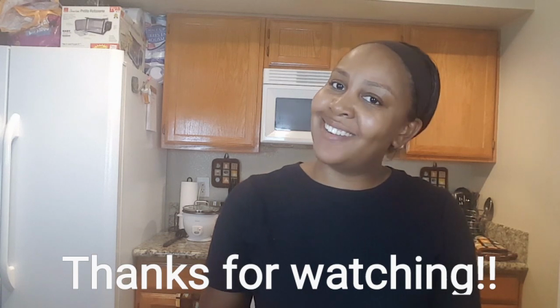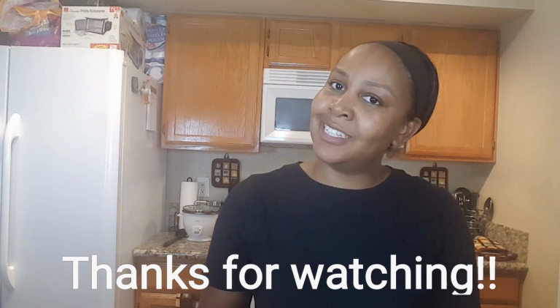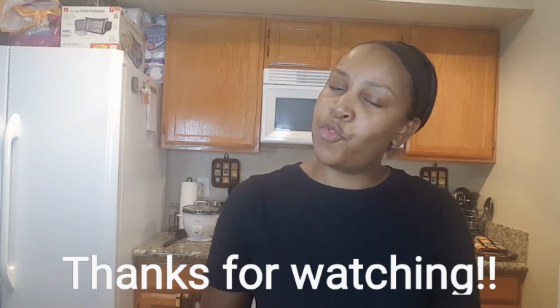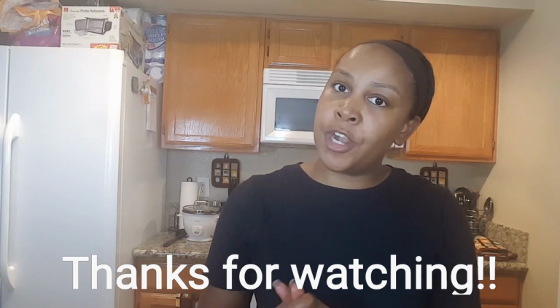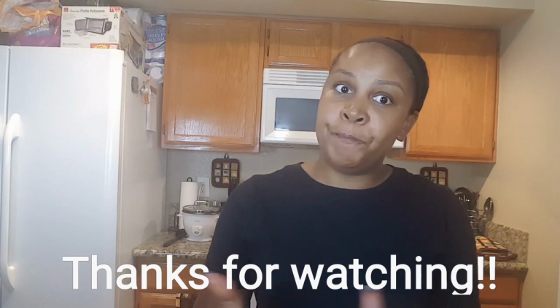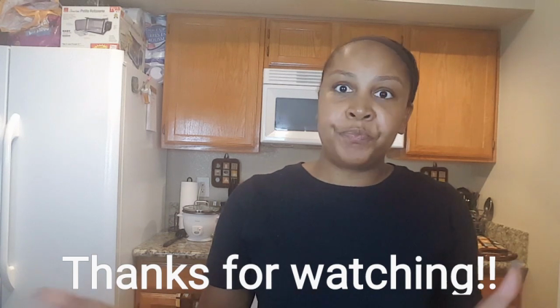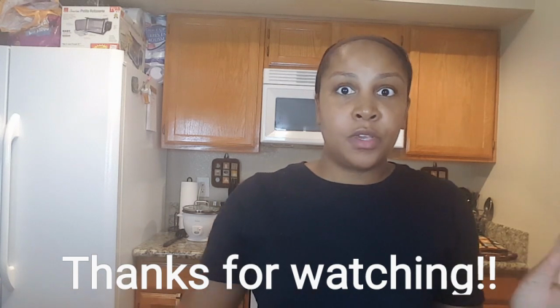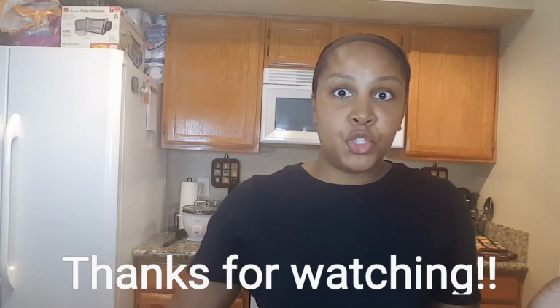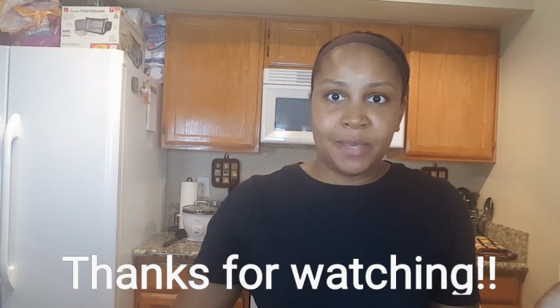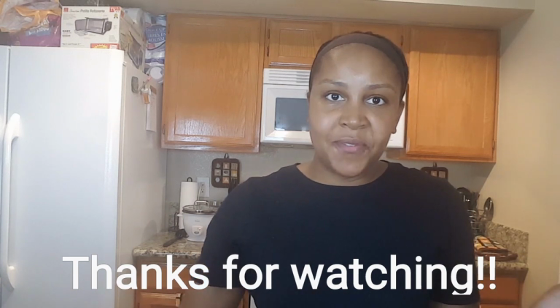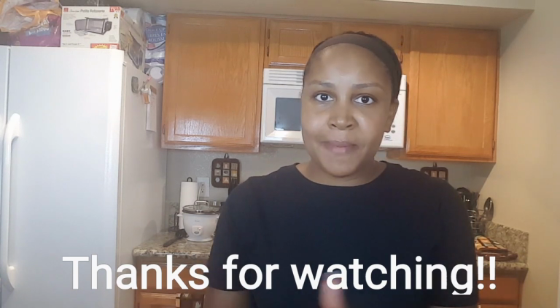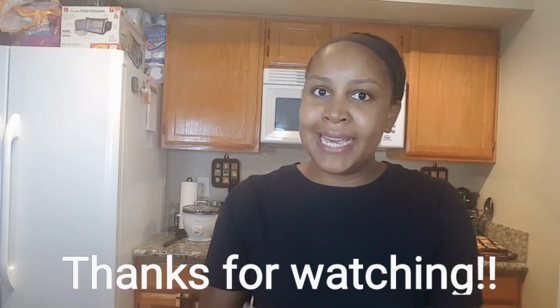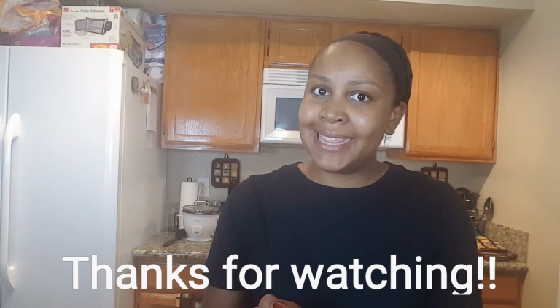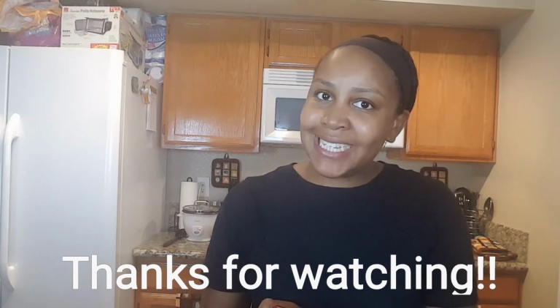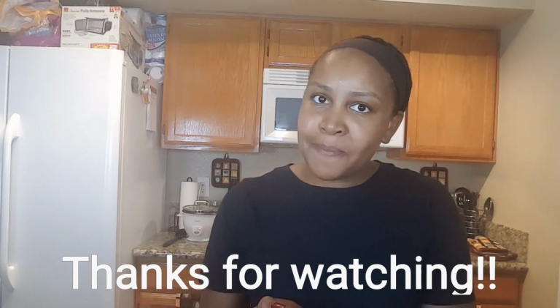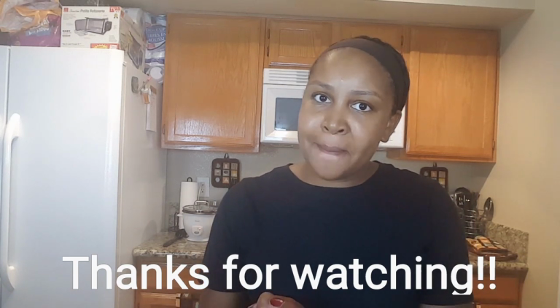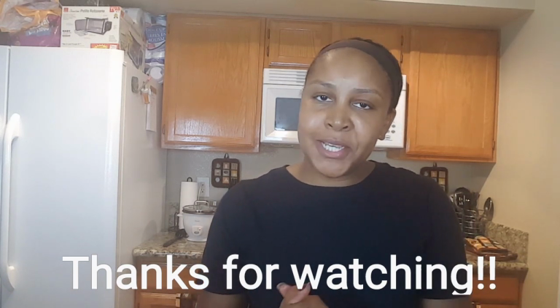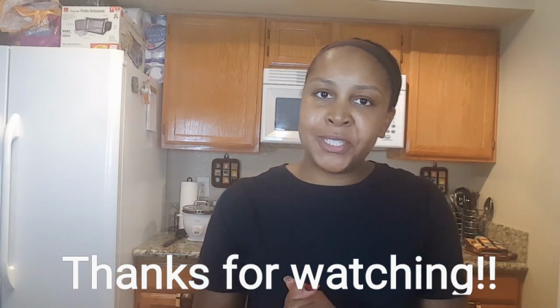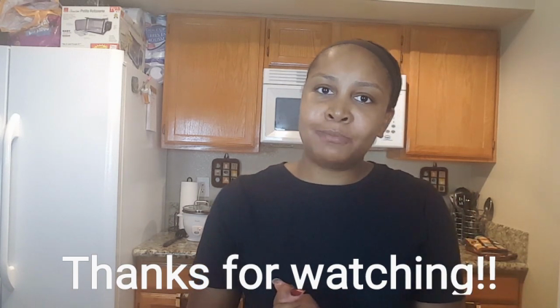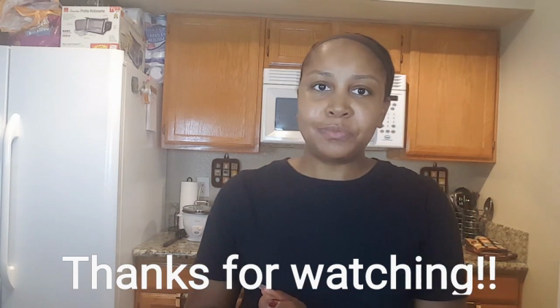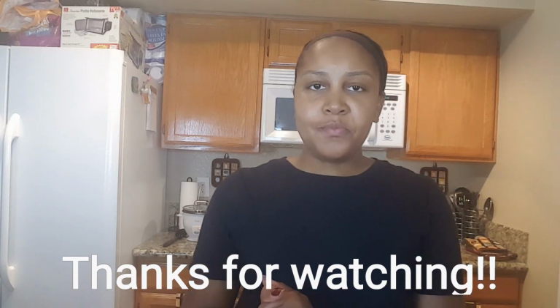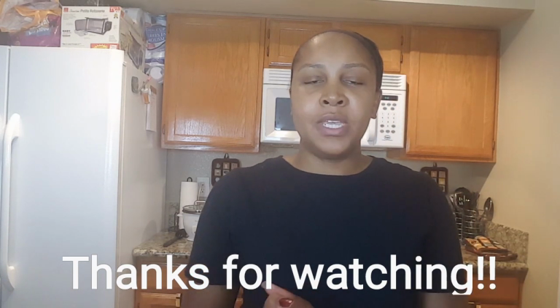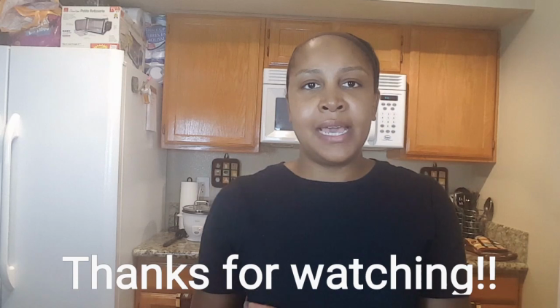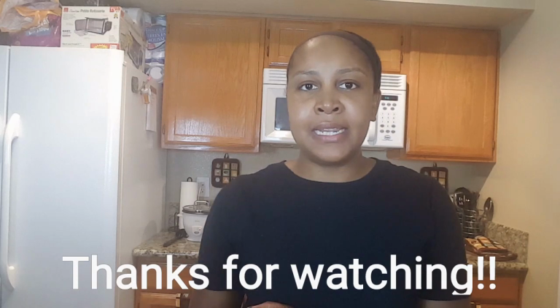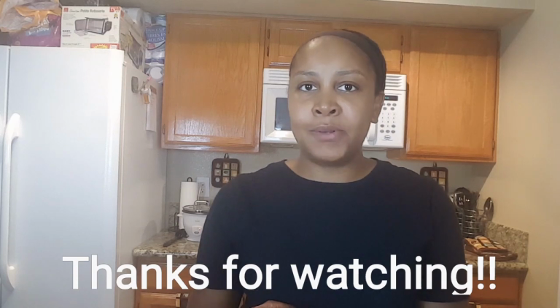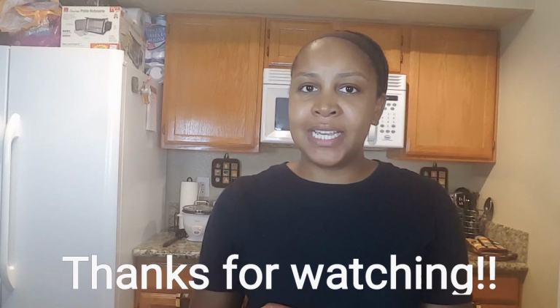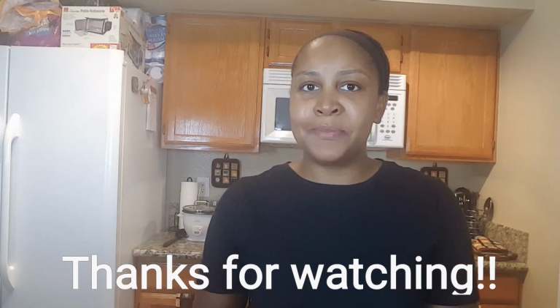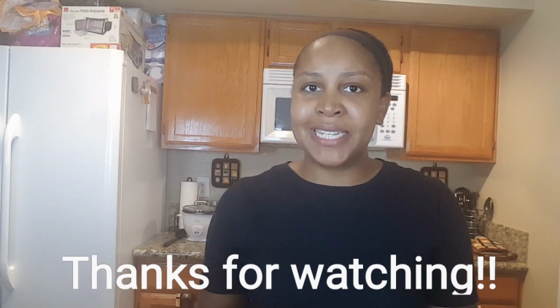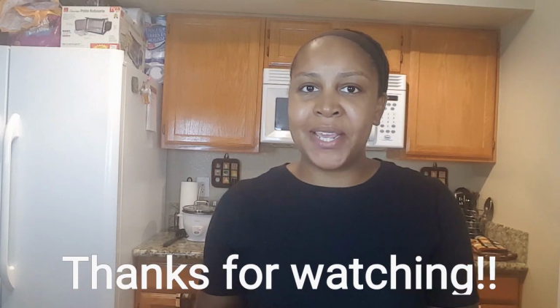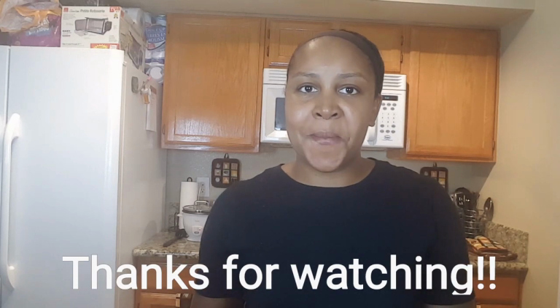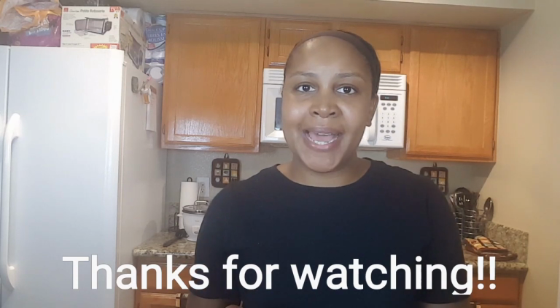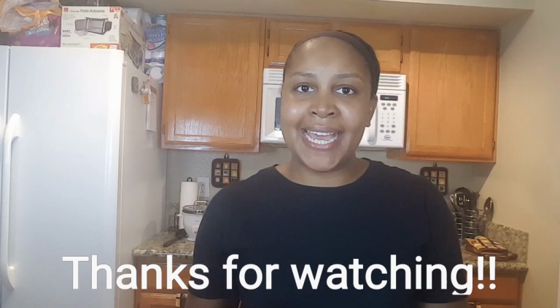Thank you guys for joining me for my lazy mom meals. I will see you guys in my next video. Bye.